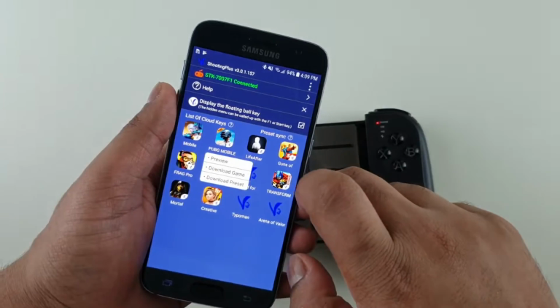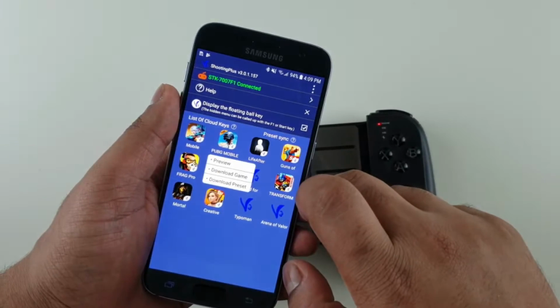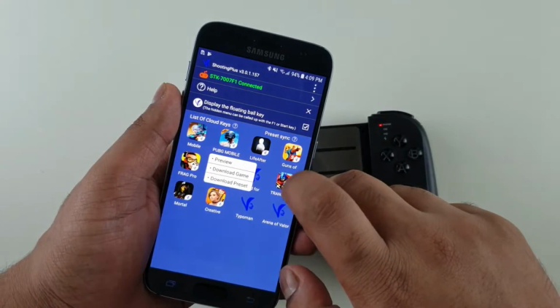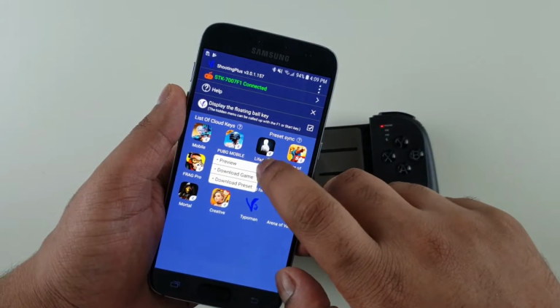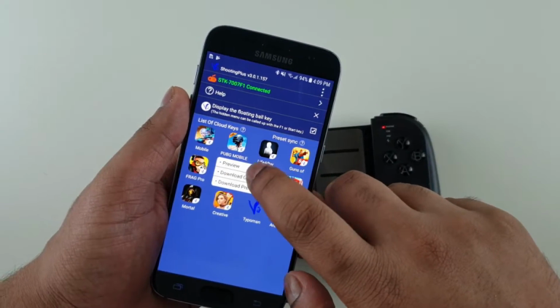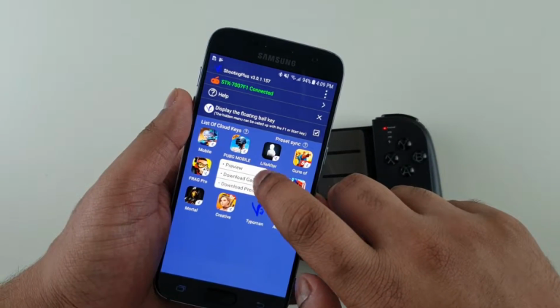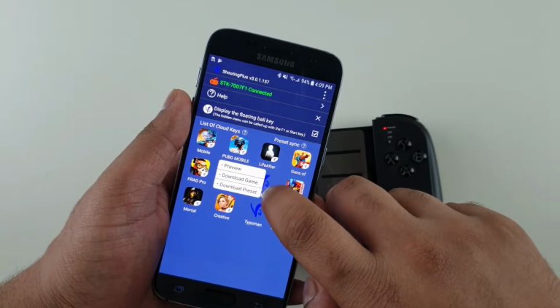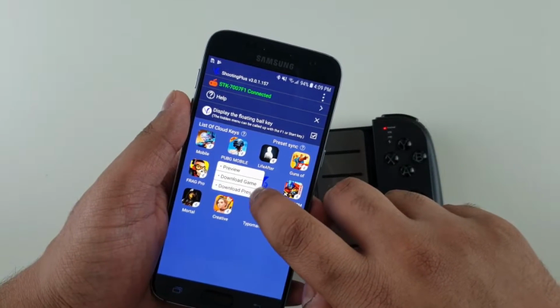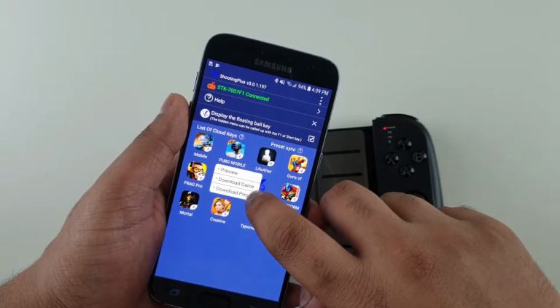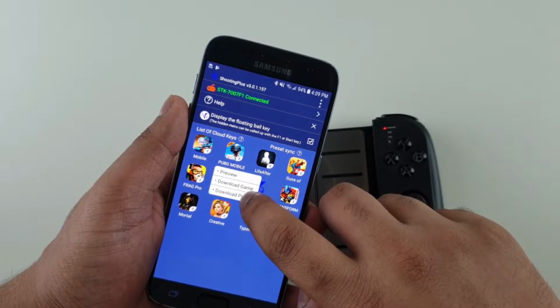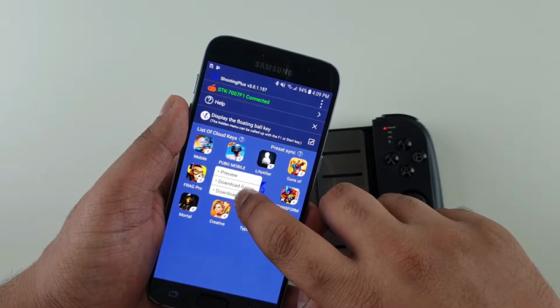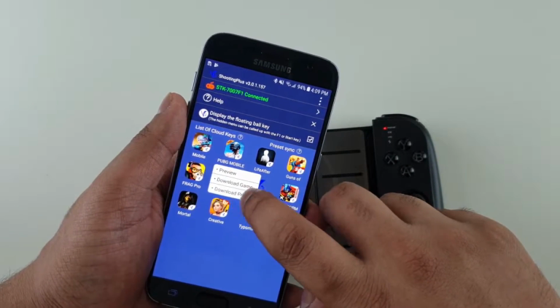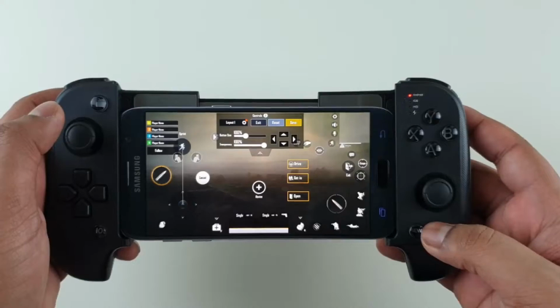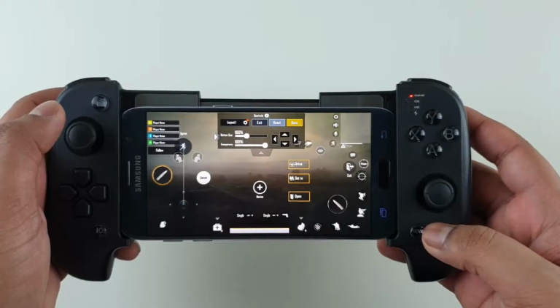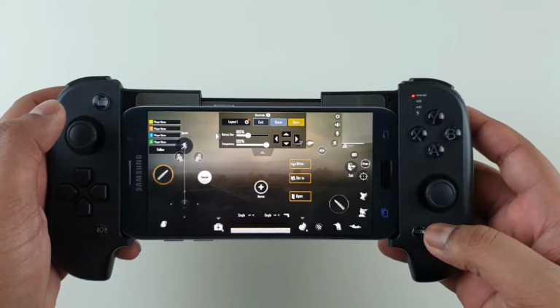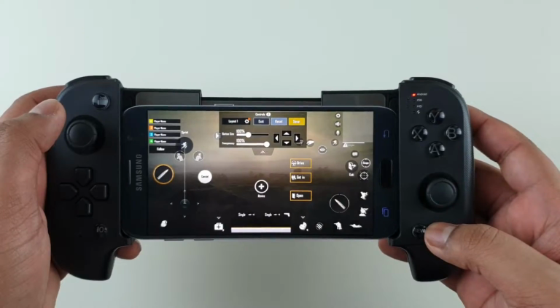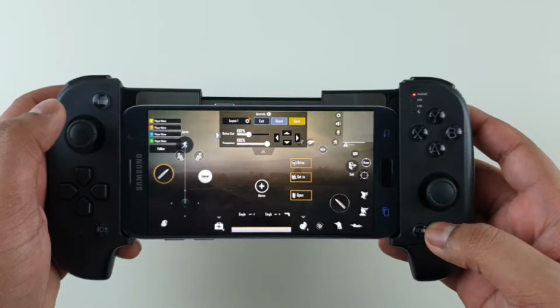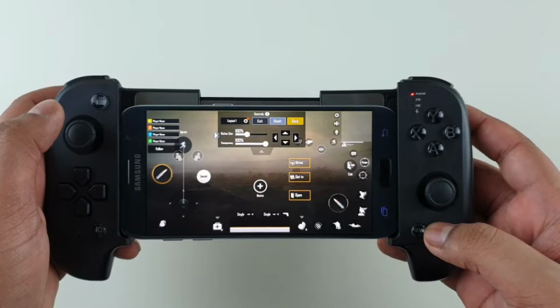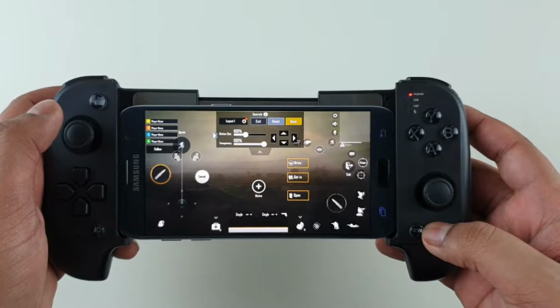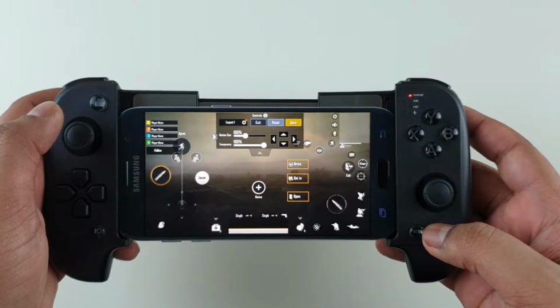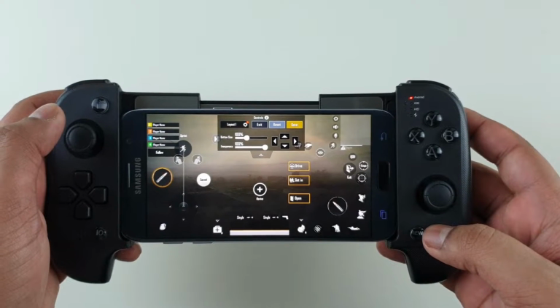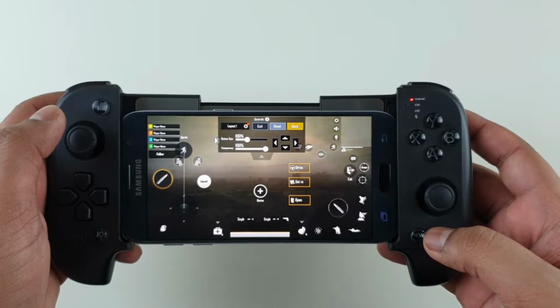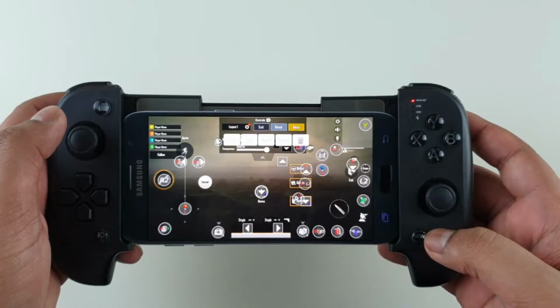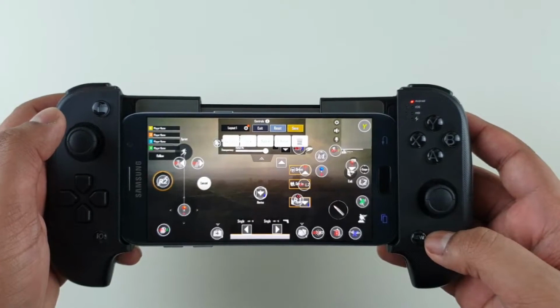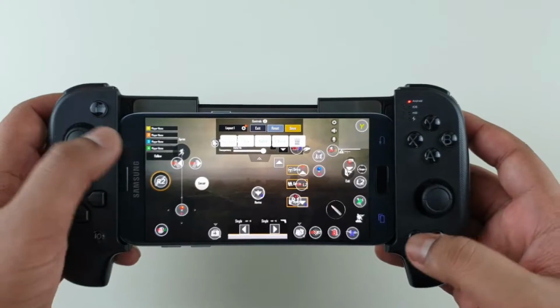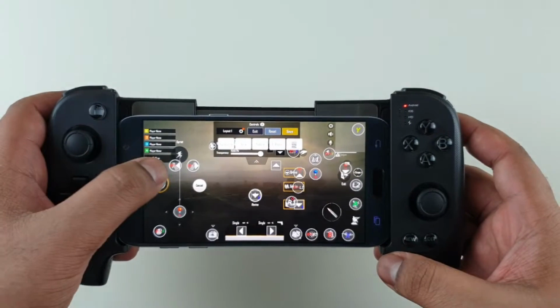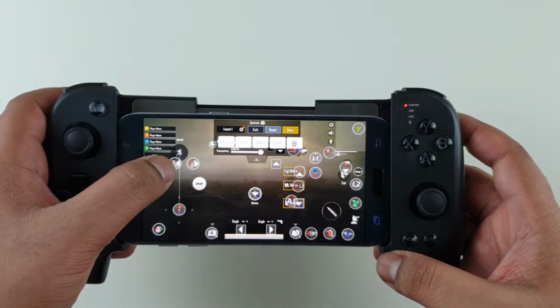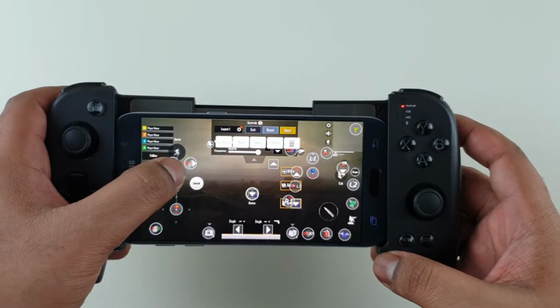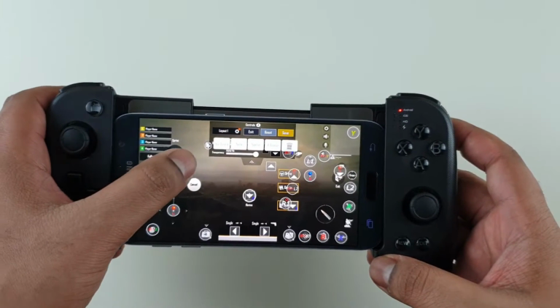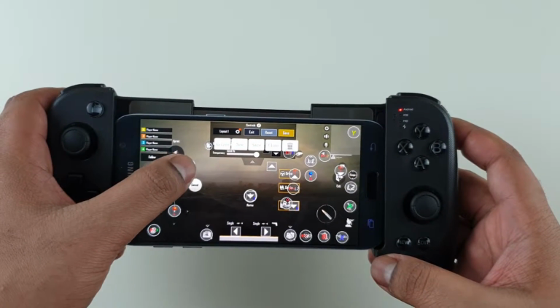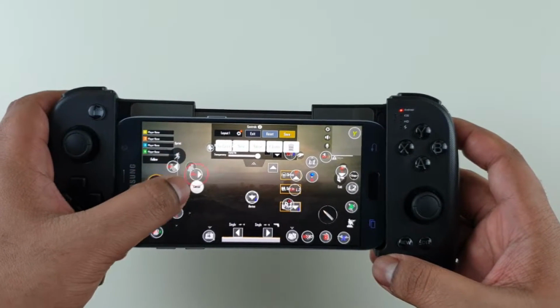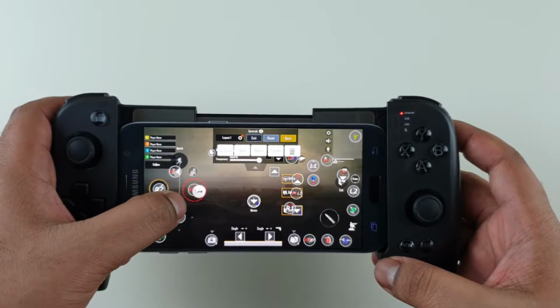You can download the key mapping for certain games, or otherwise you can customize it on your own.